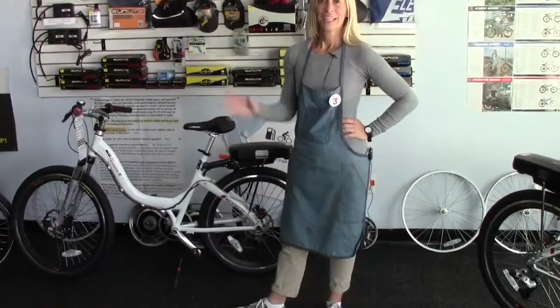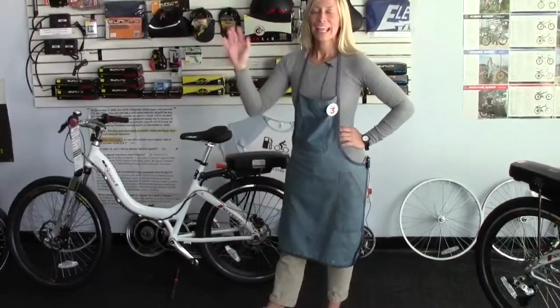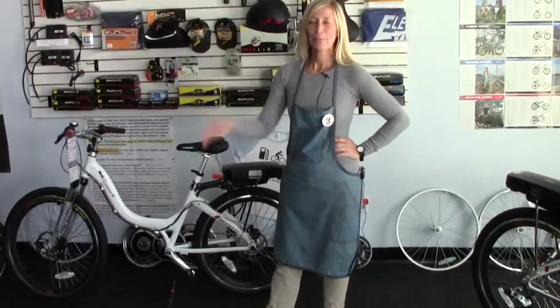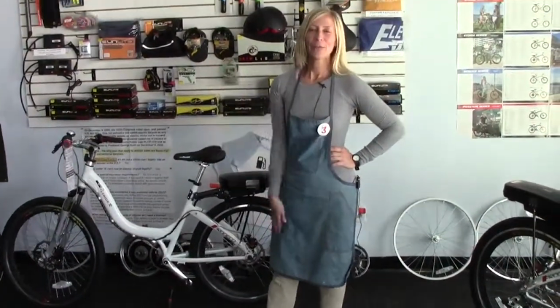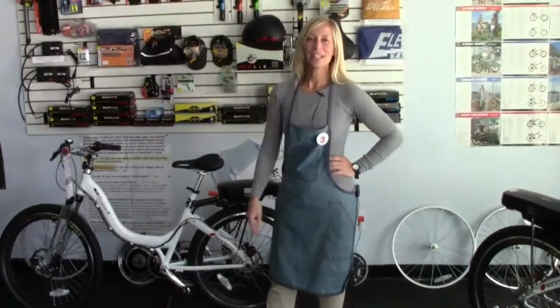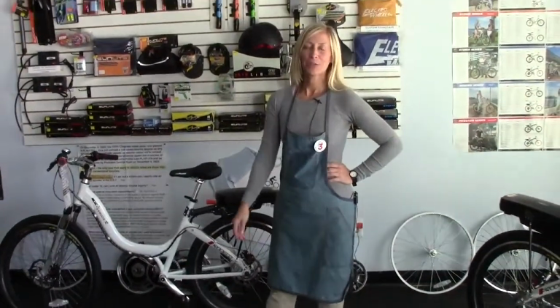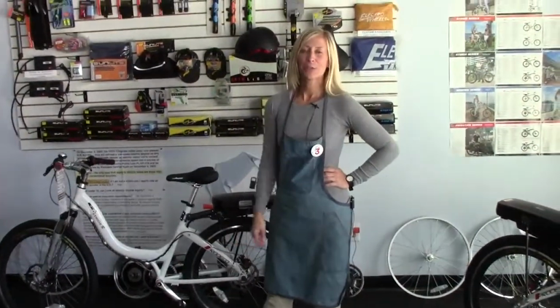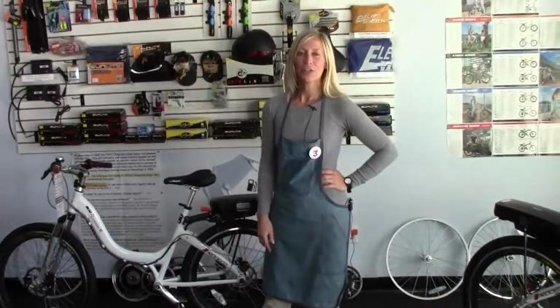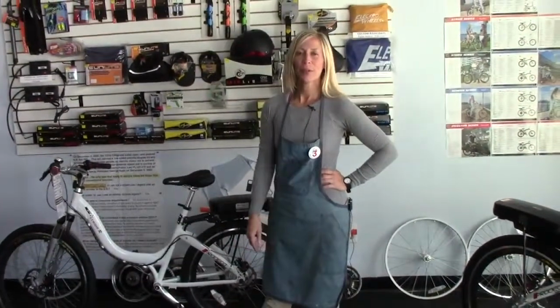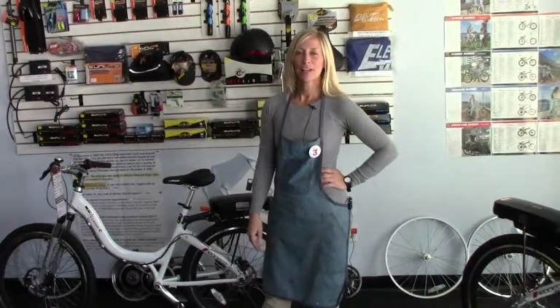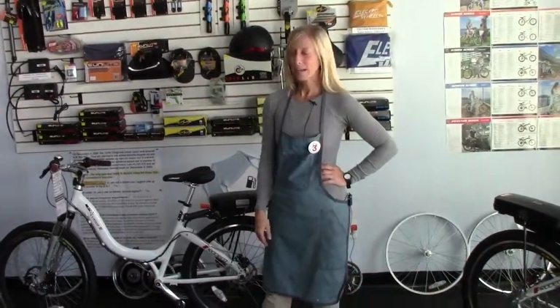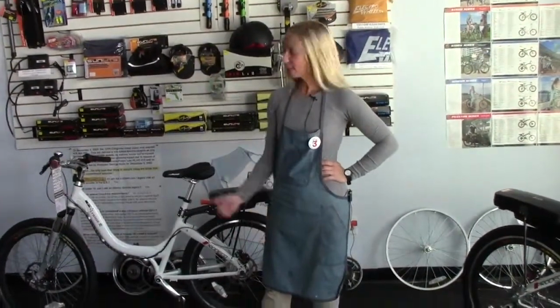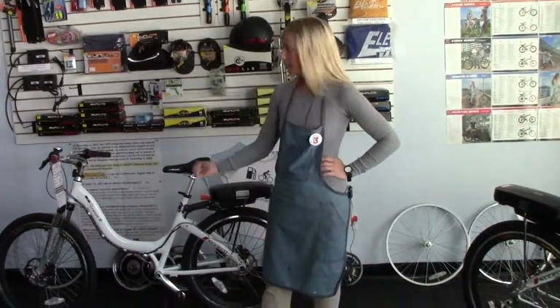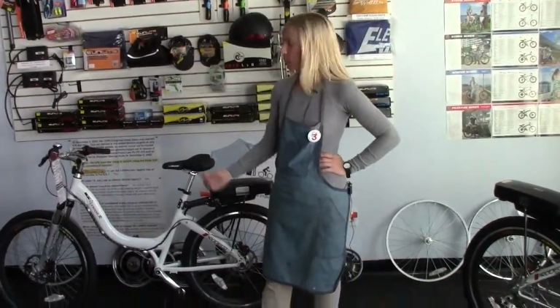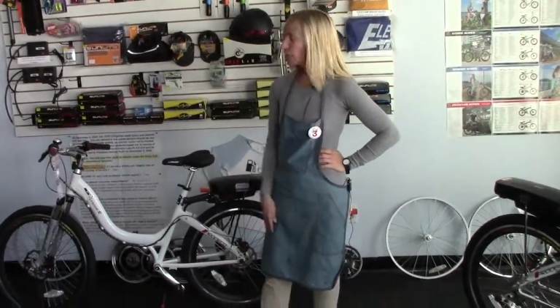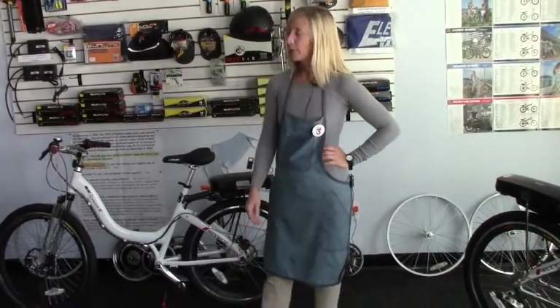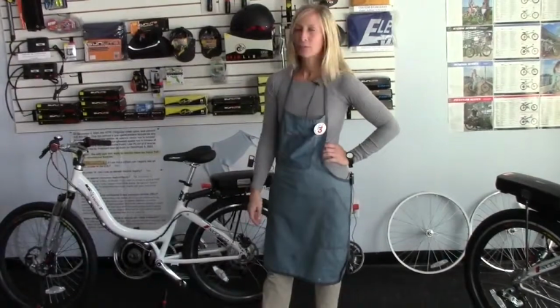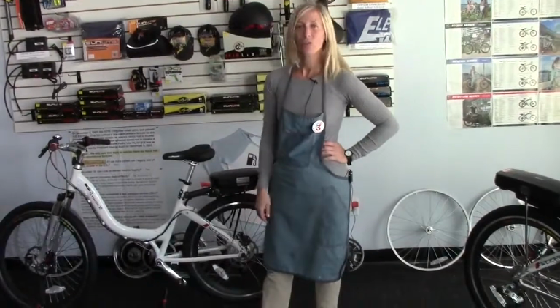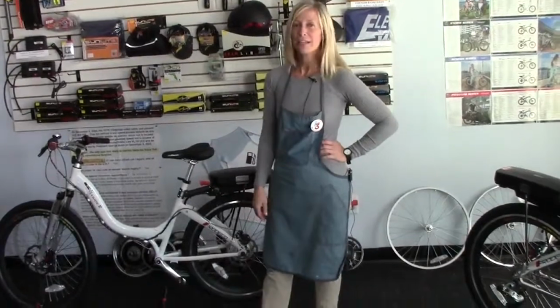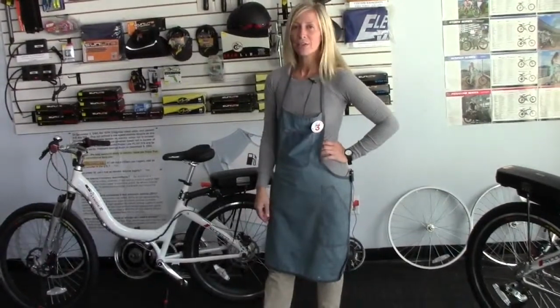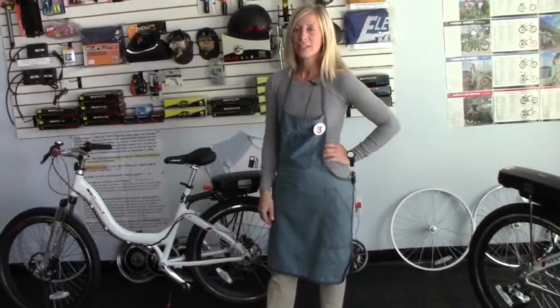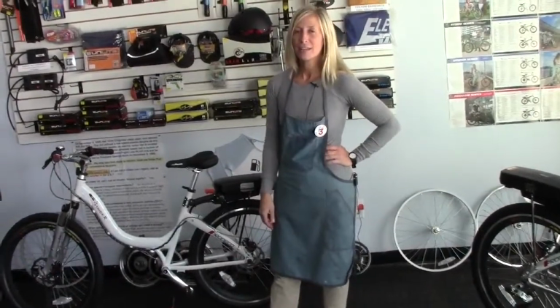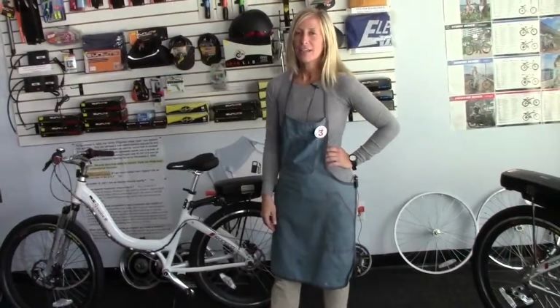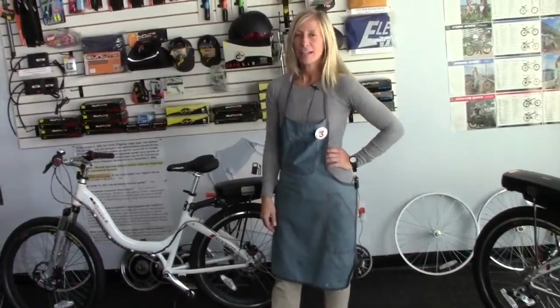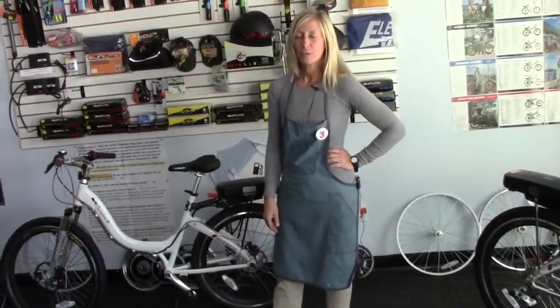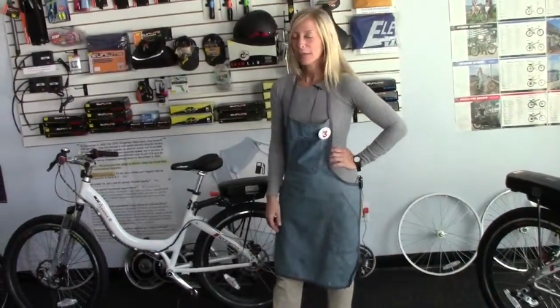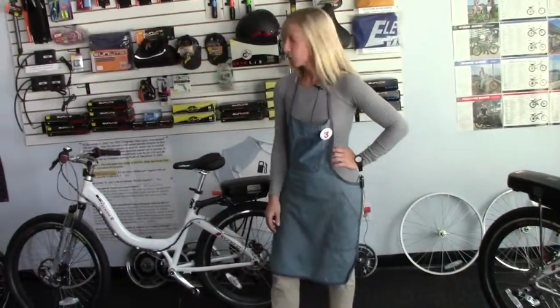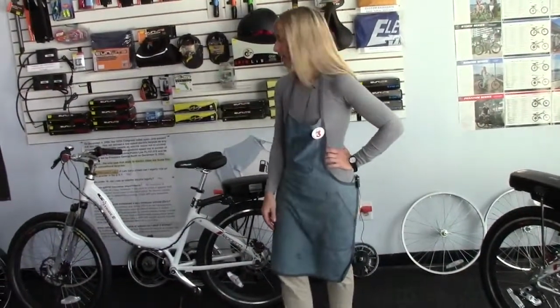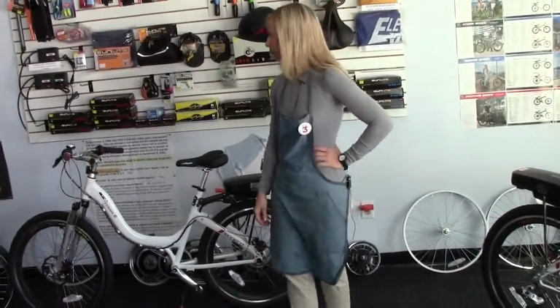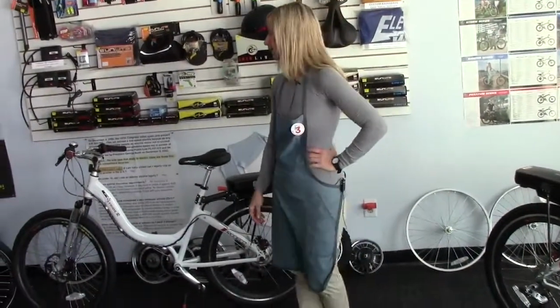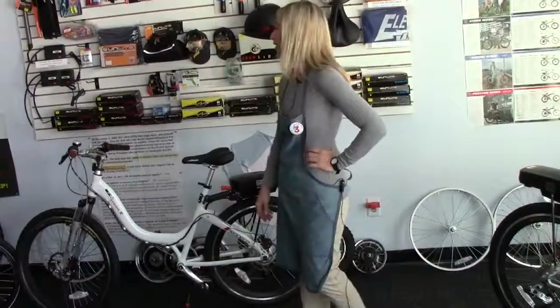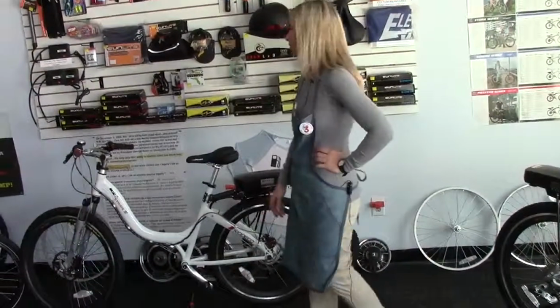Hey, I'm Linda with the Electric Bike Shop Online. Today we're talking about the Stride series electric bikes from Deco Technologies.